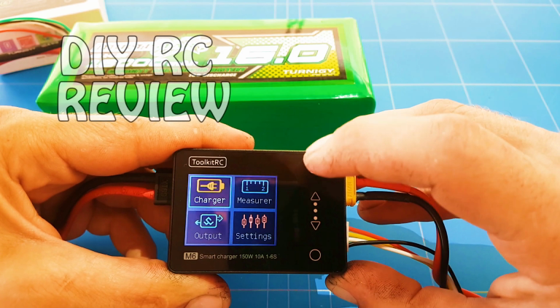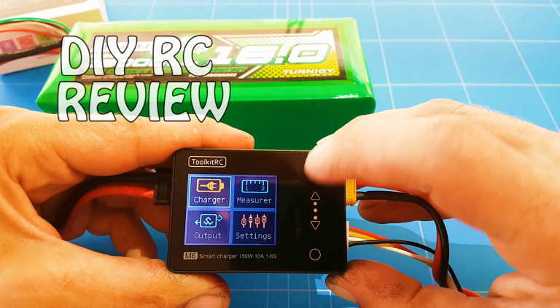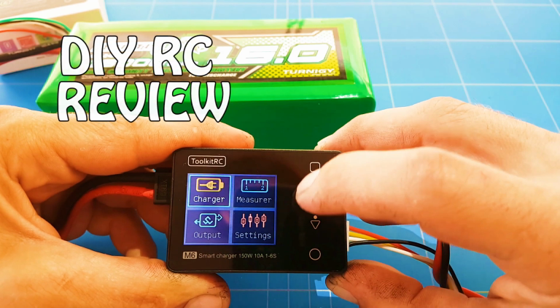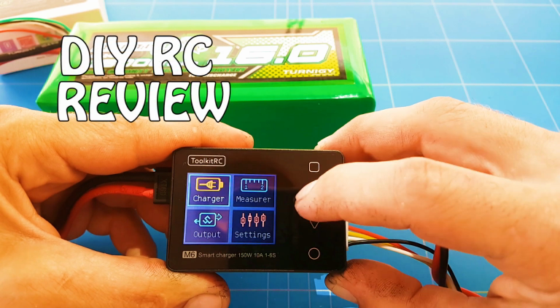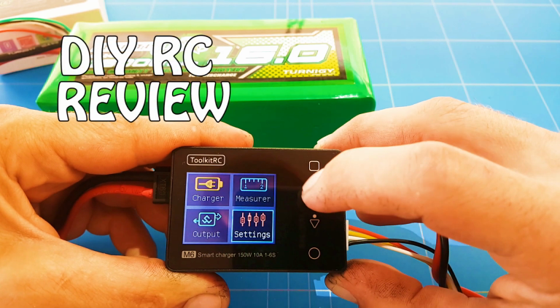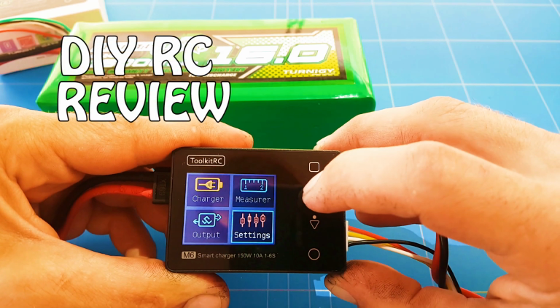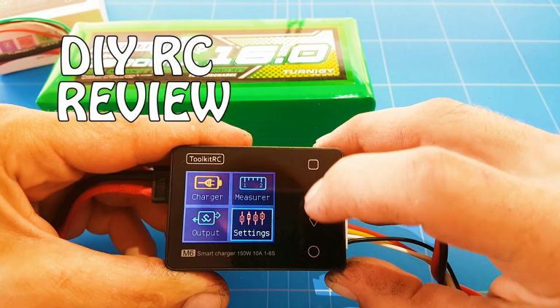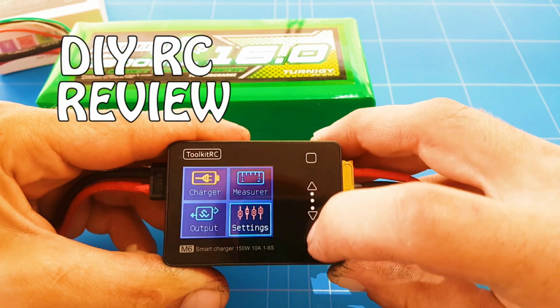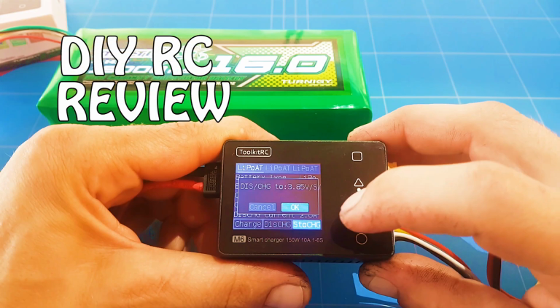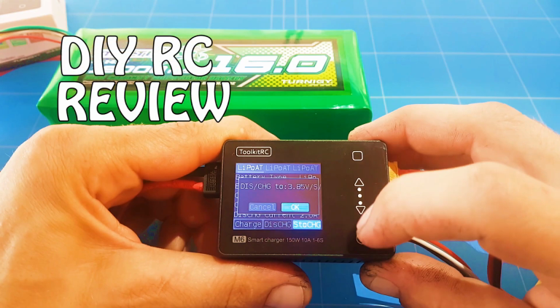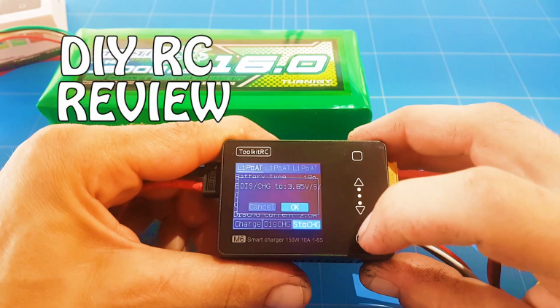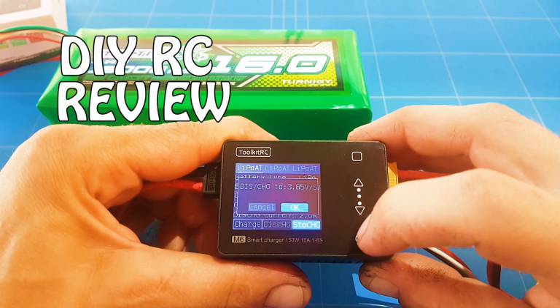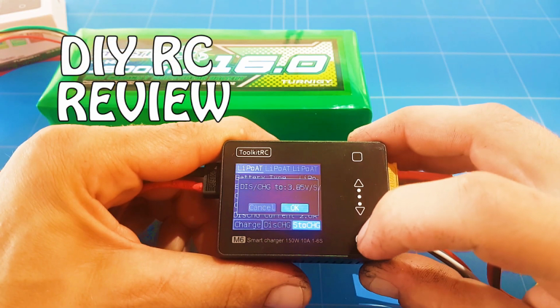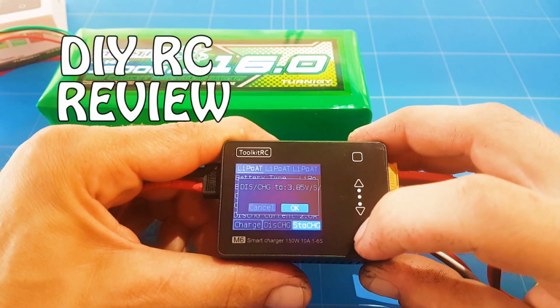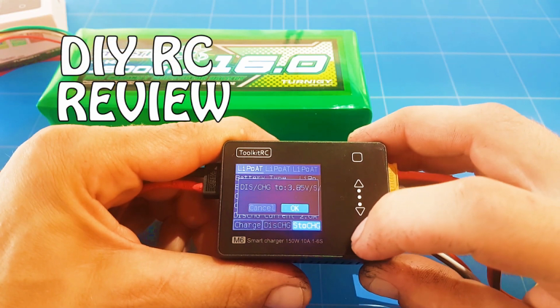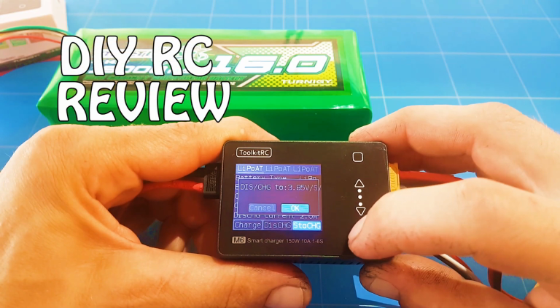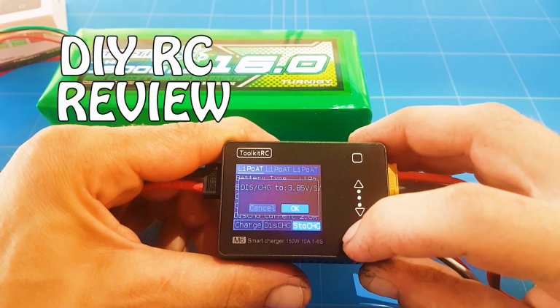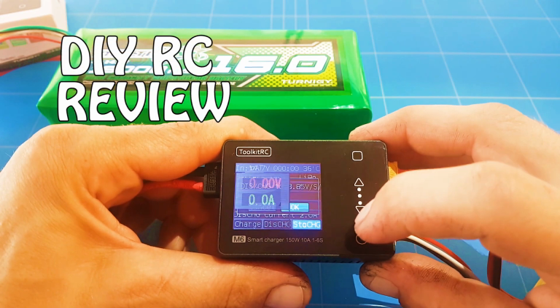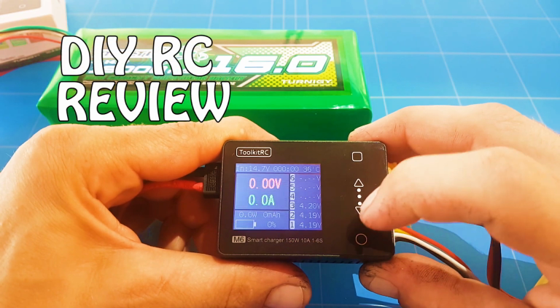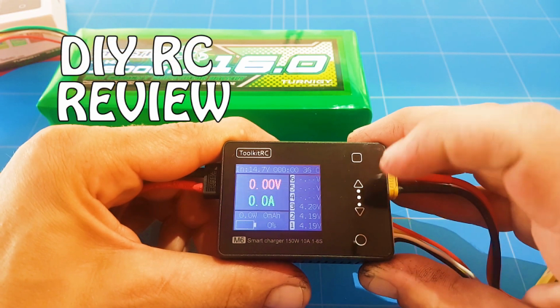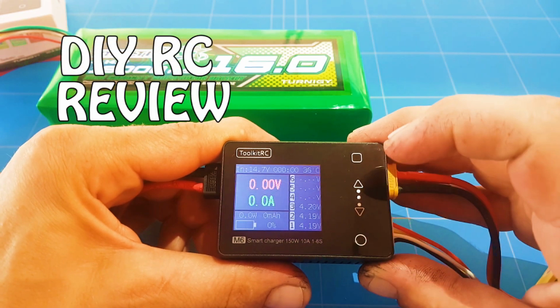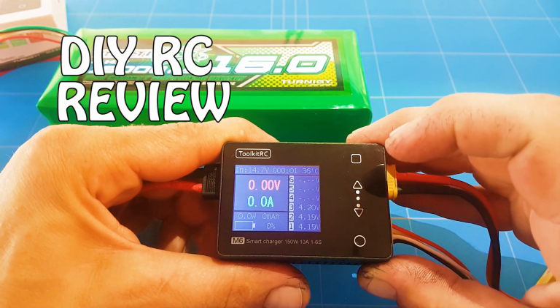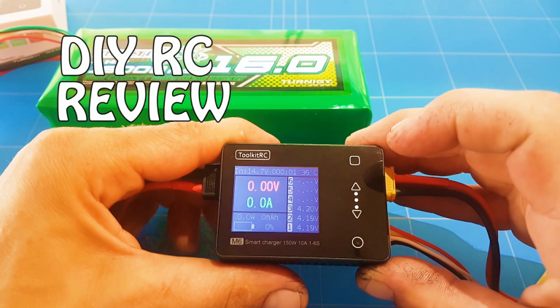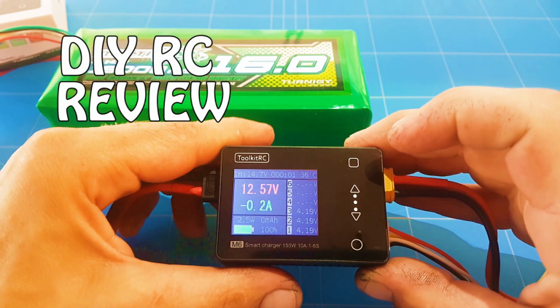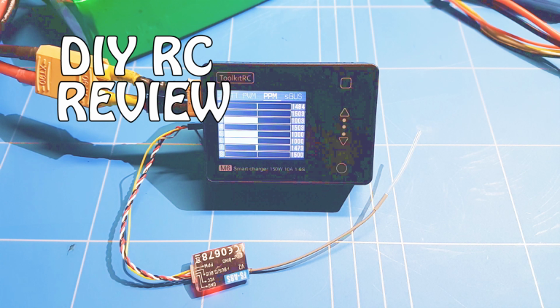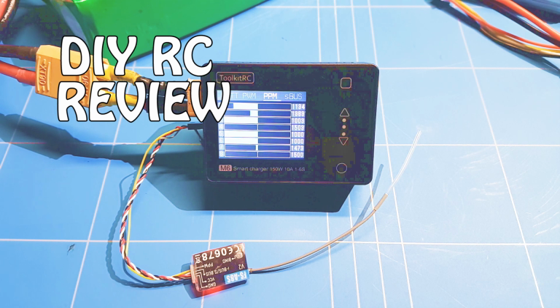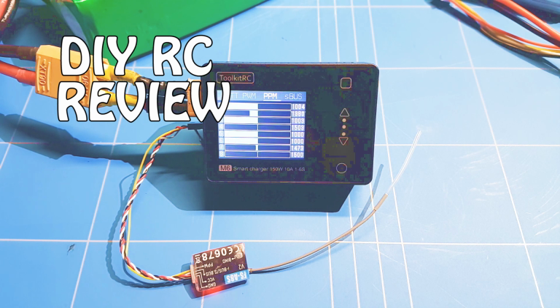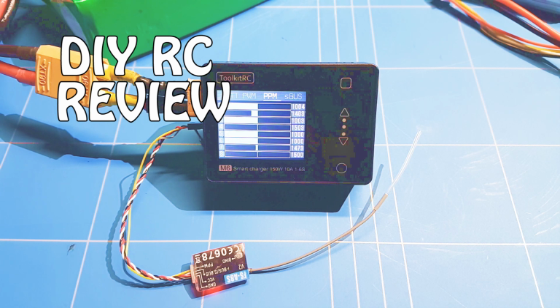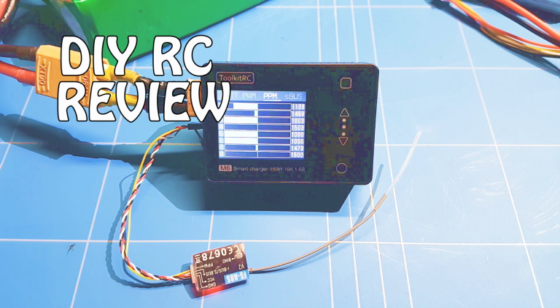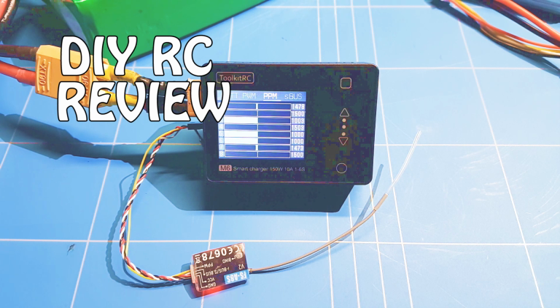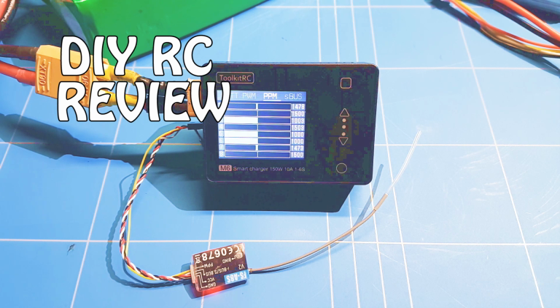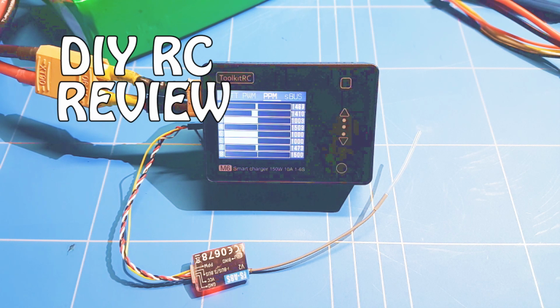Hello guys, thank you all for watching the new episode of DYRC. In today's episode we have a new field charger from ToolkitRC.